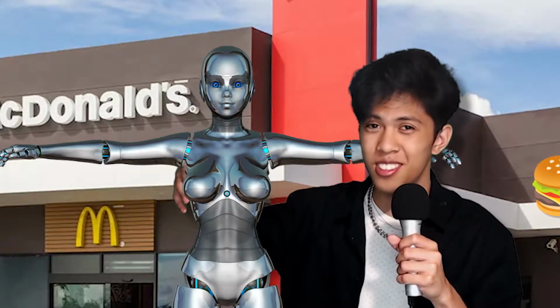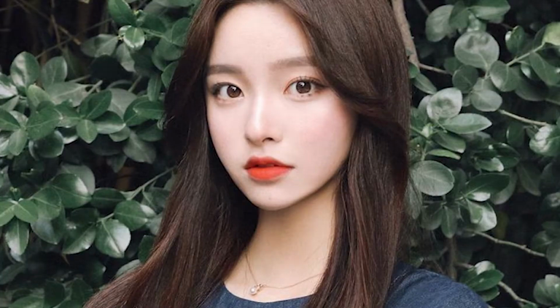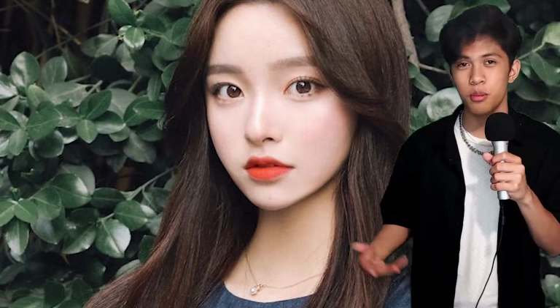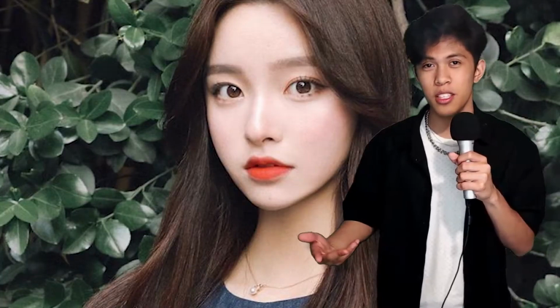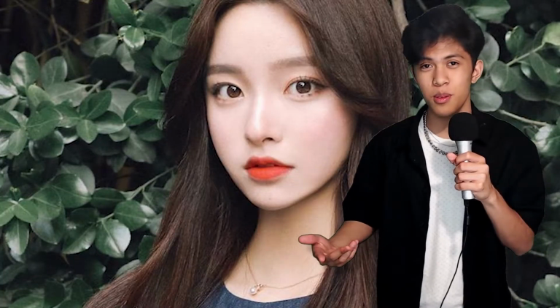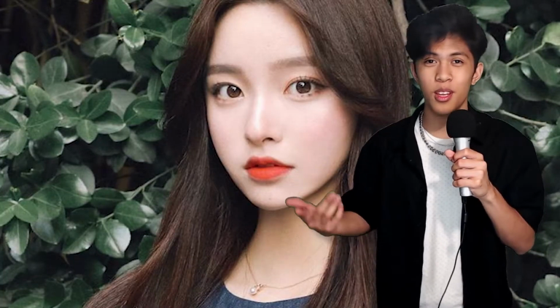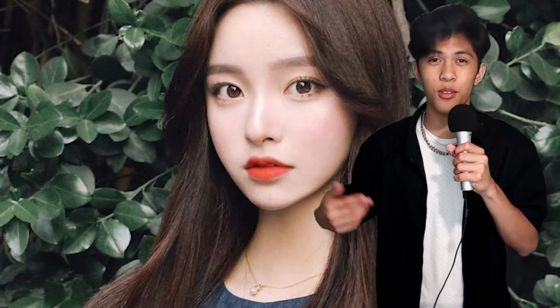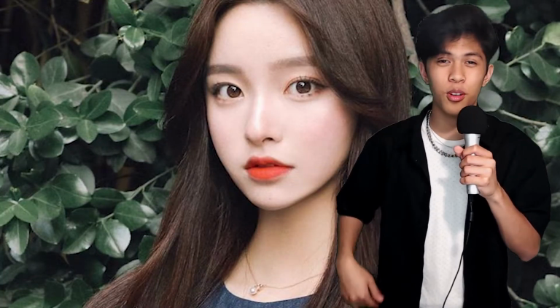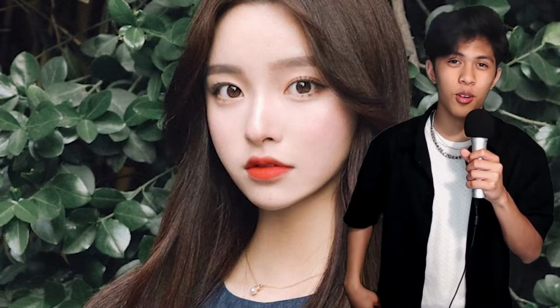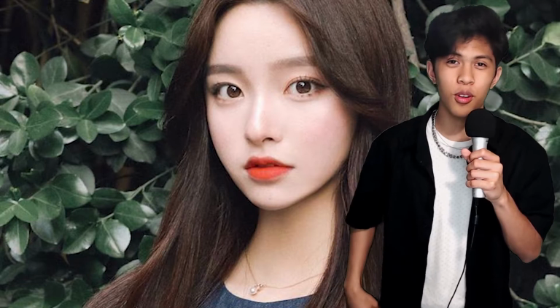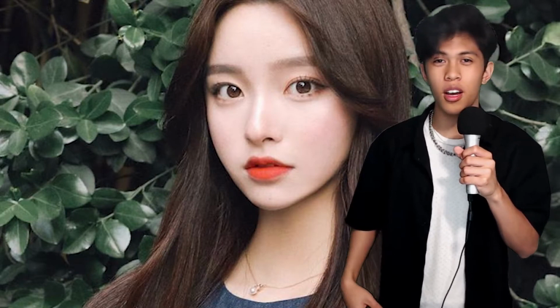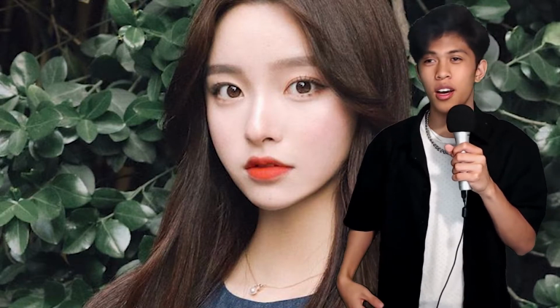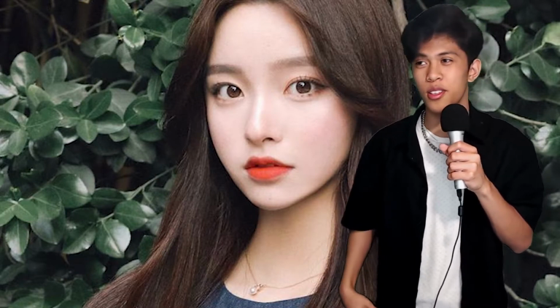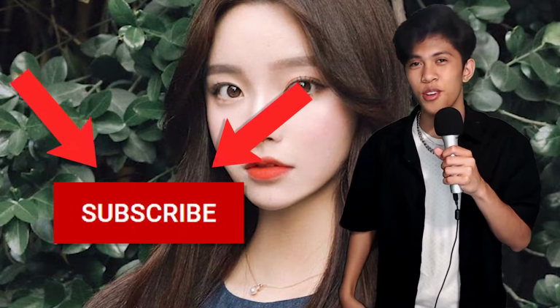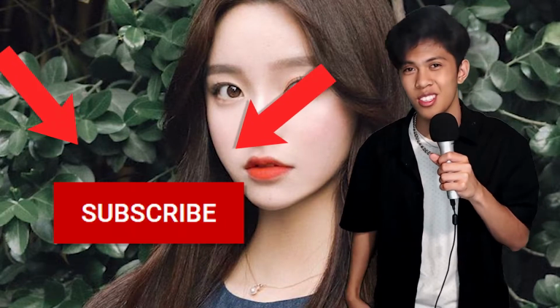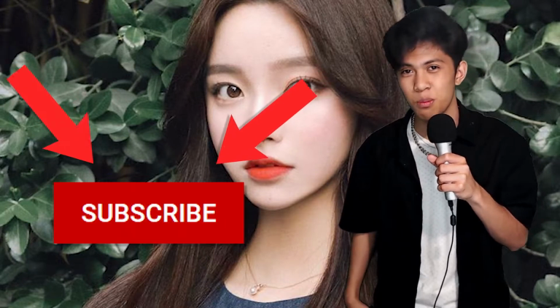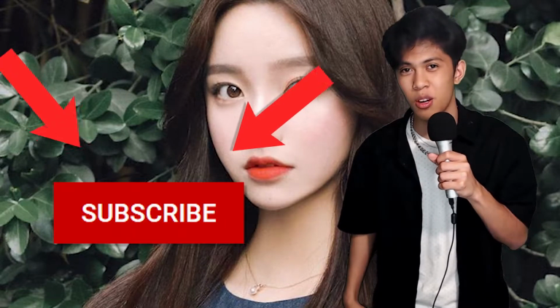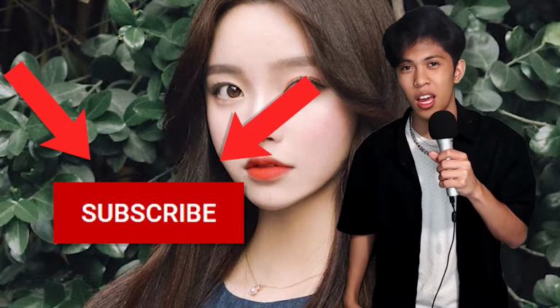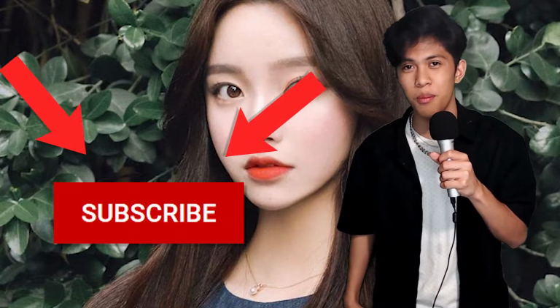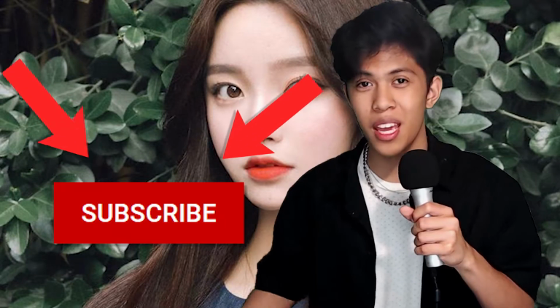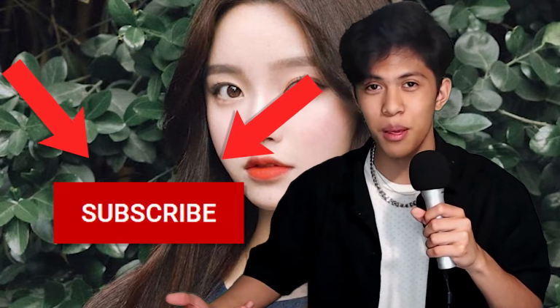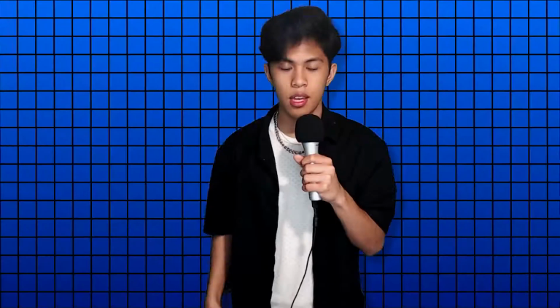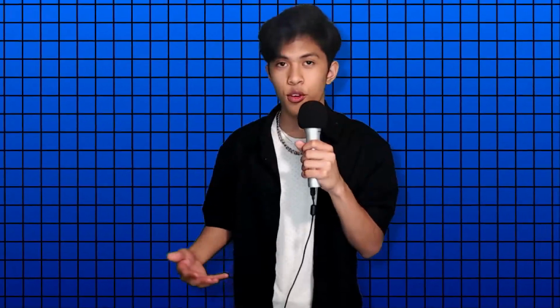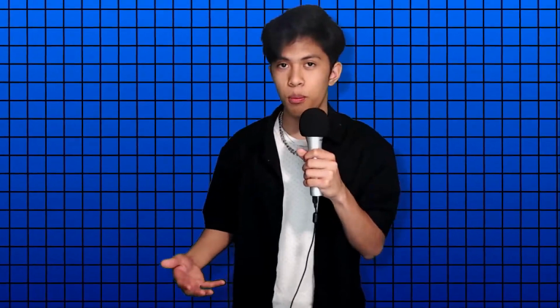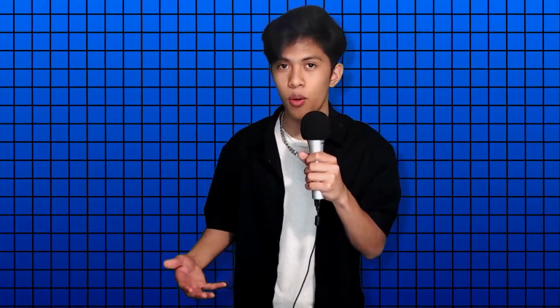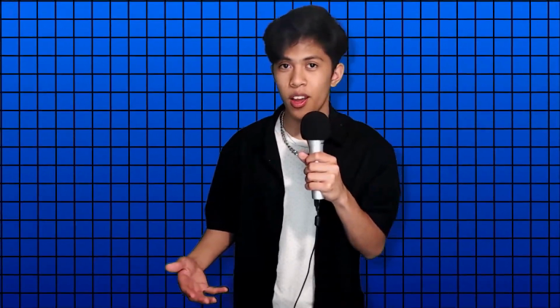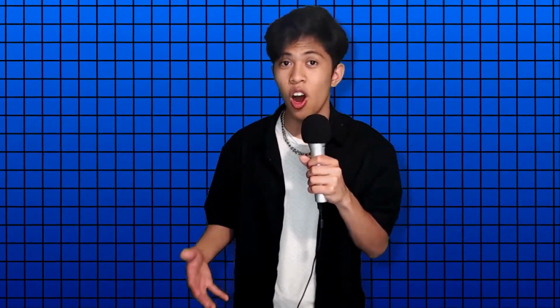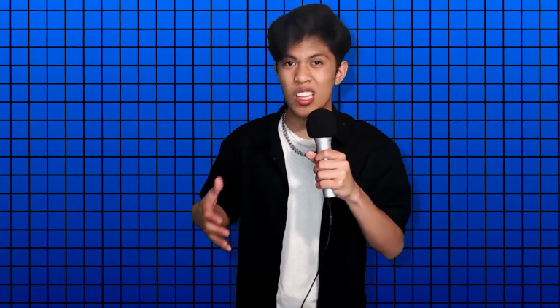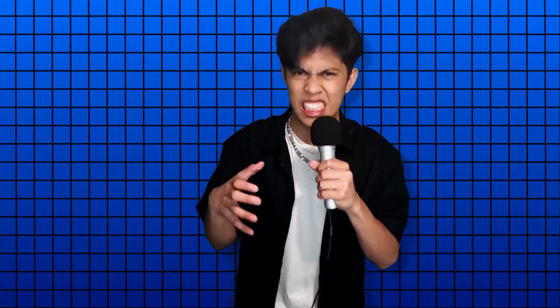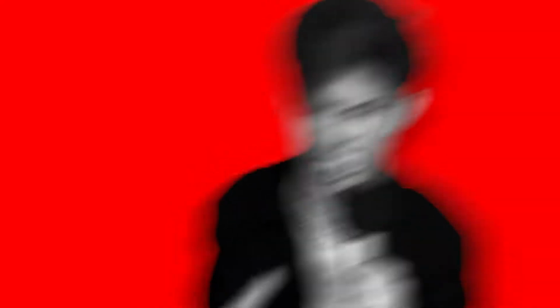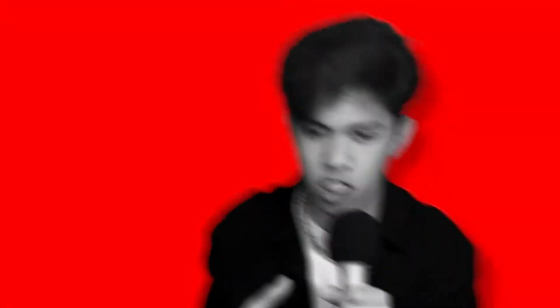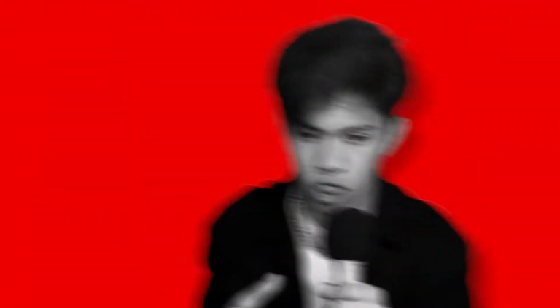Which reminds me, if you're a girl, don't forget to subscribe, babe. And if you're a boy, I'll kill you.